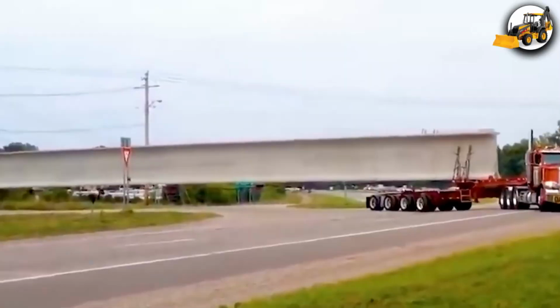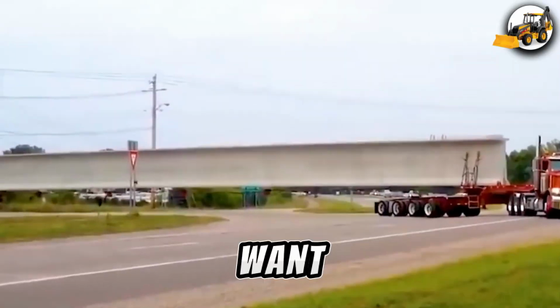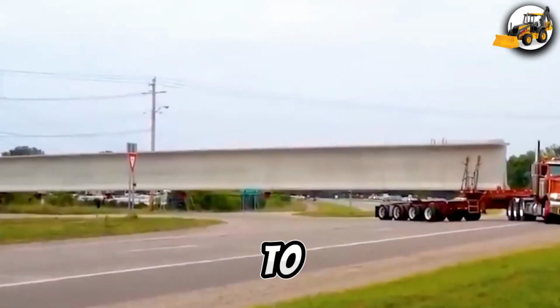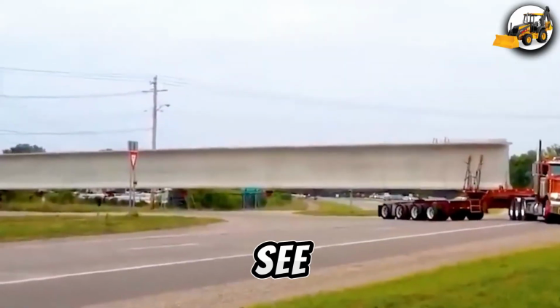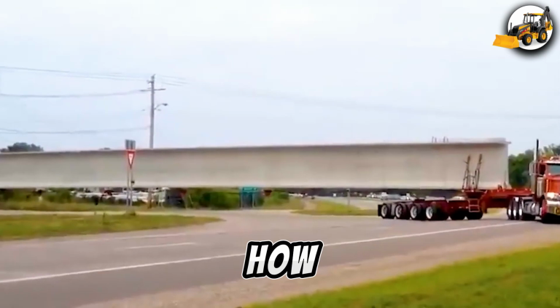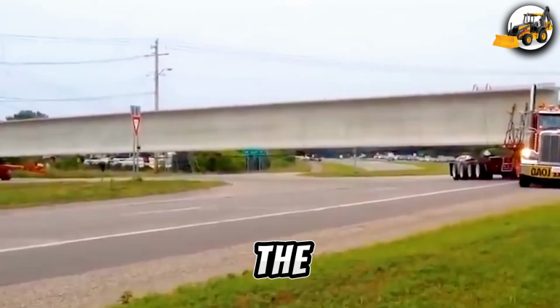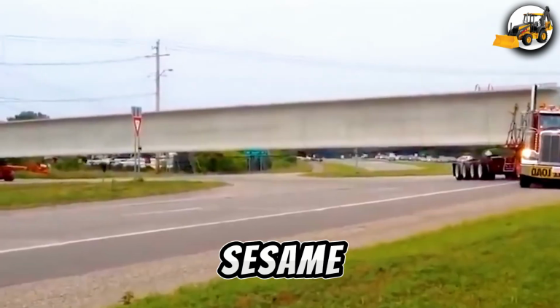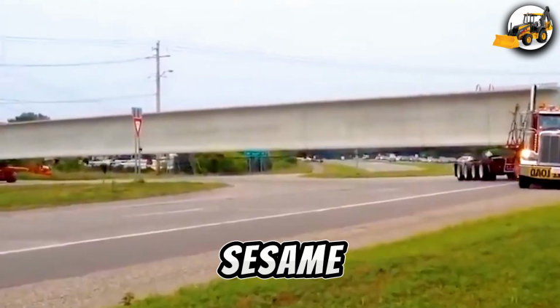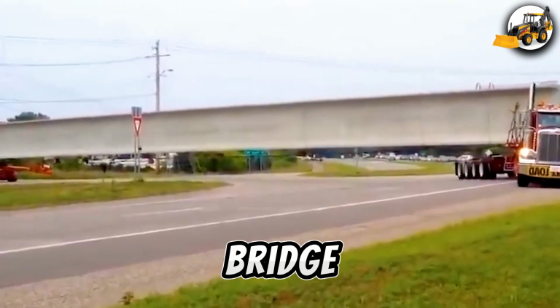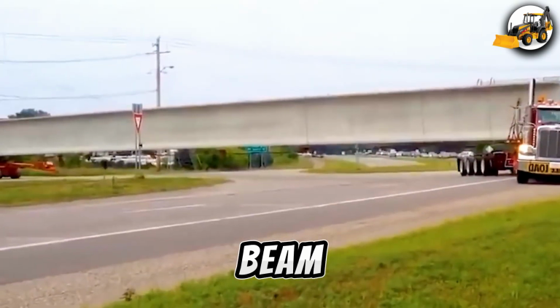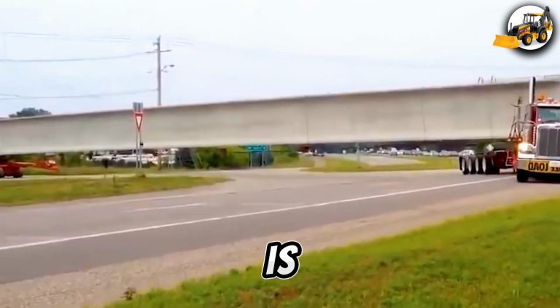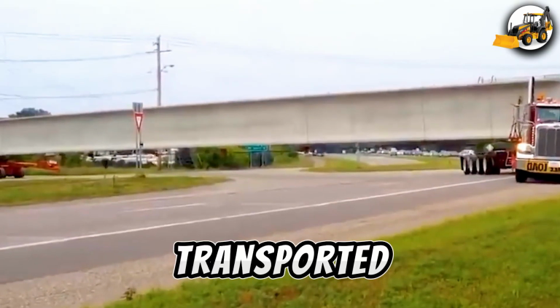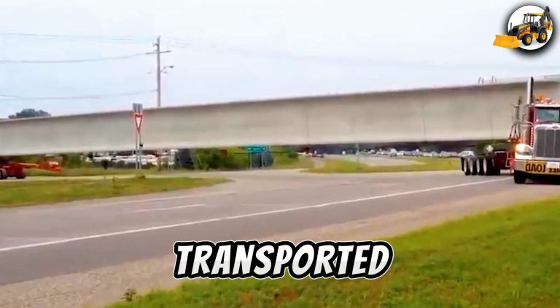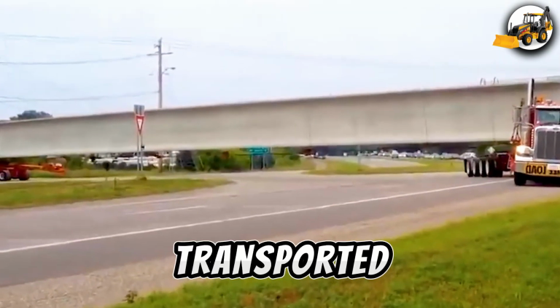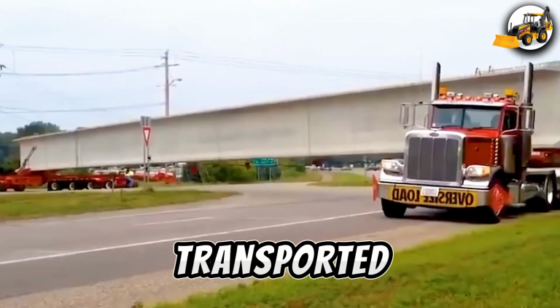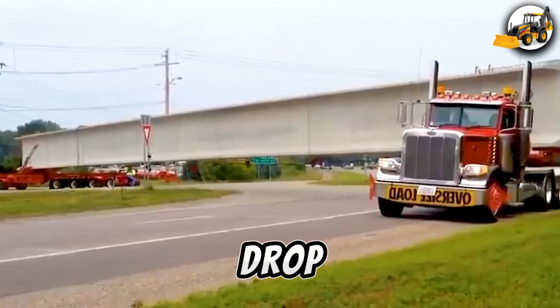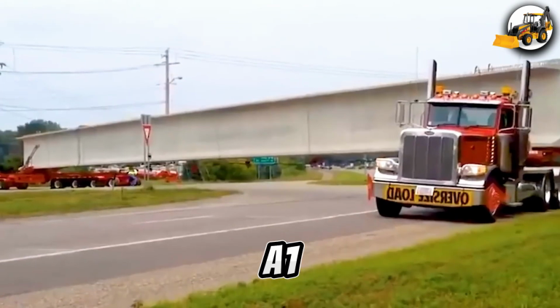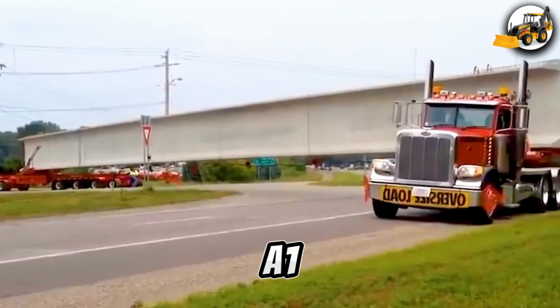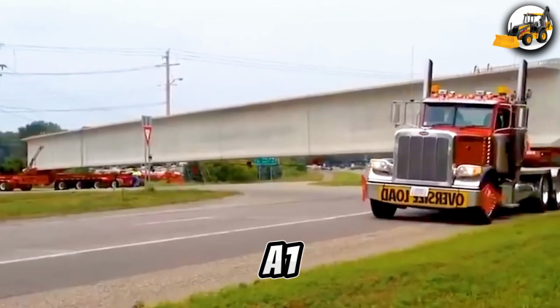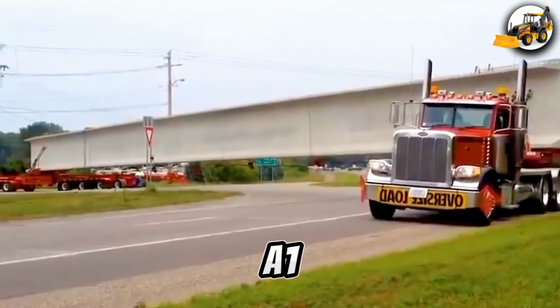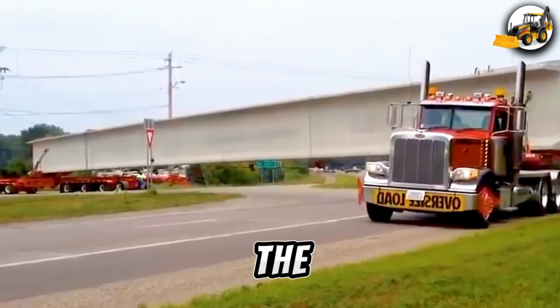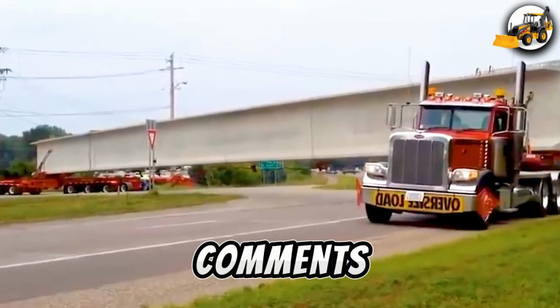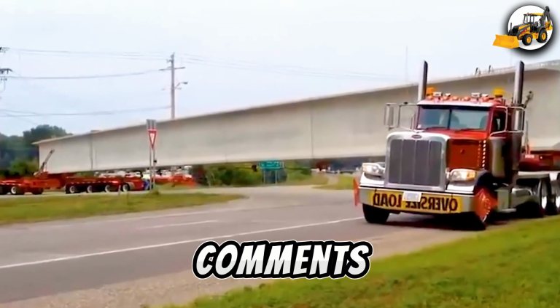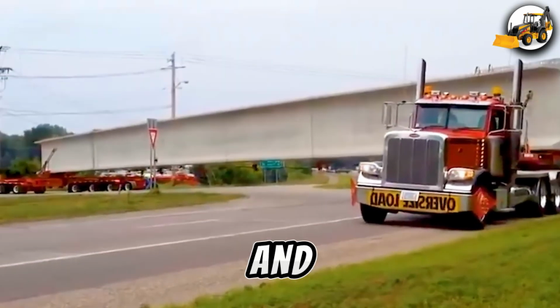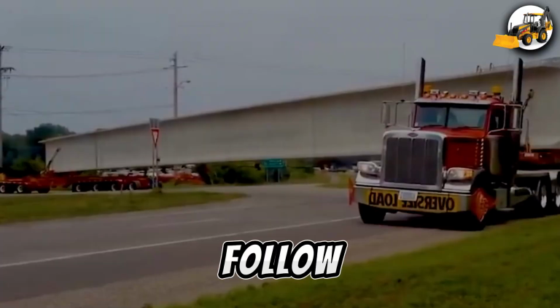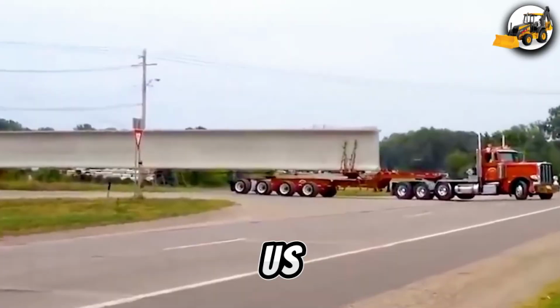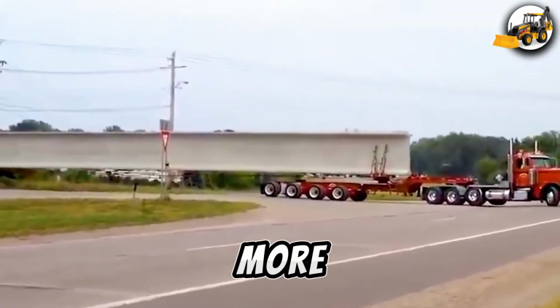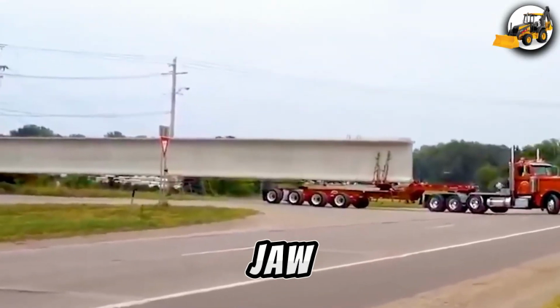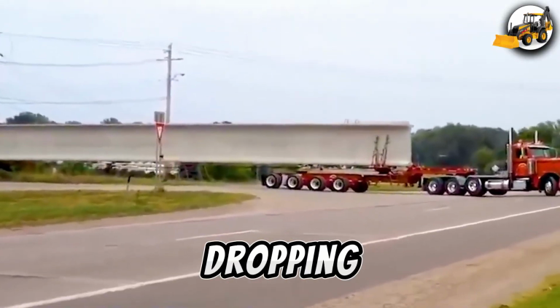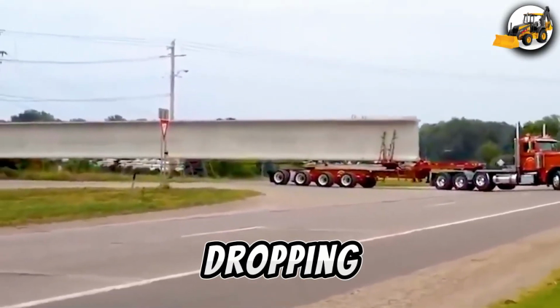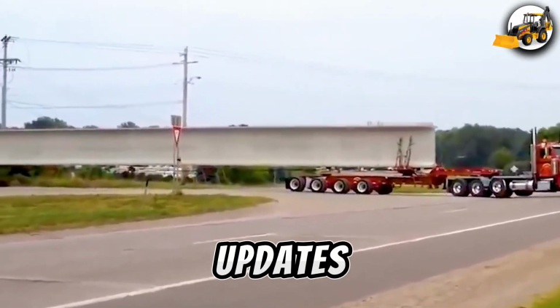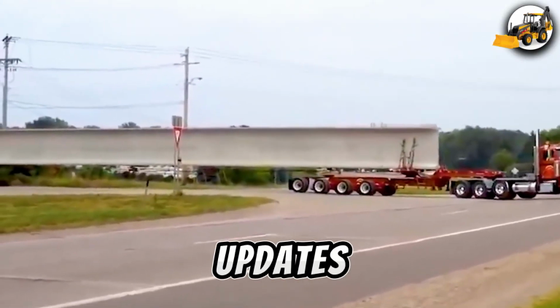Want to see how the Sesame Bridge Beam is transported? Drop a 1 in the comments and follow us for more jaw-dropping updates.